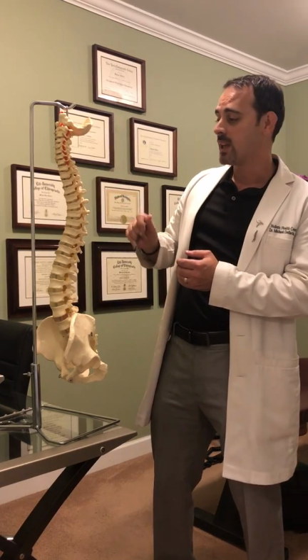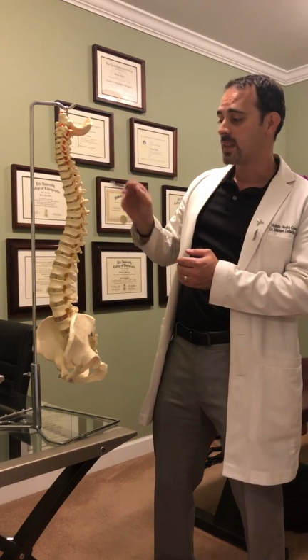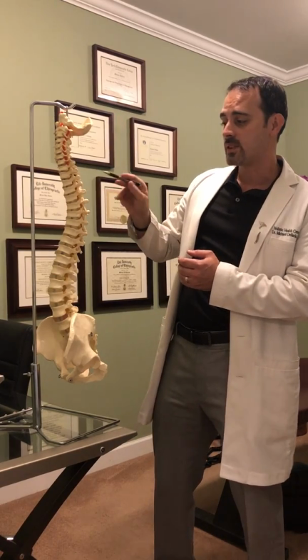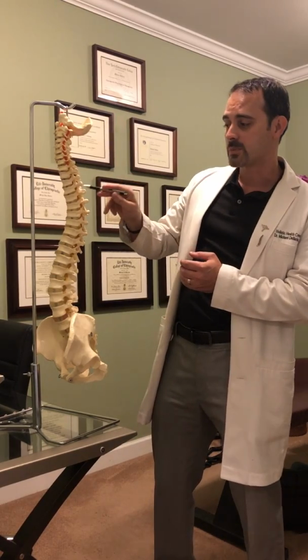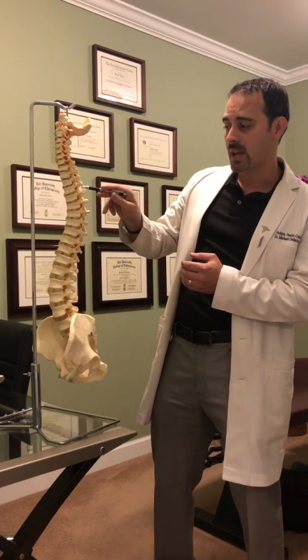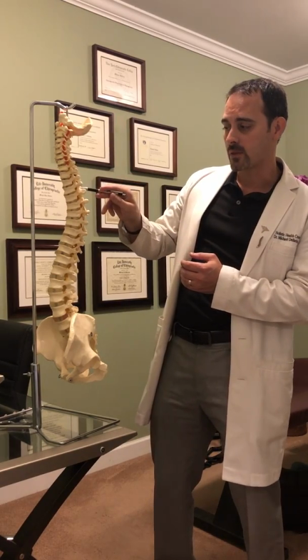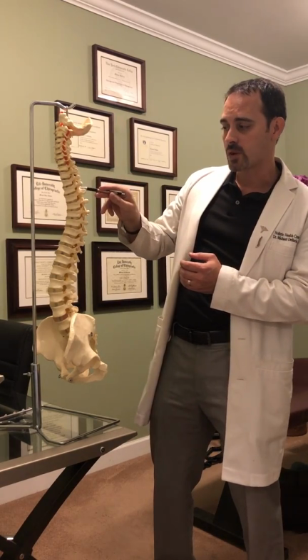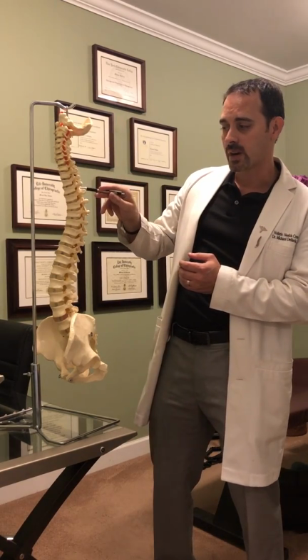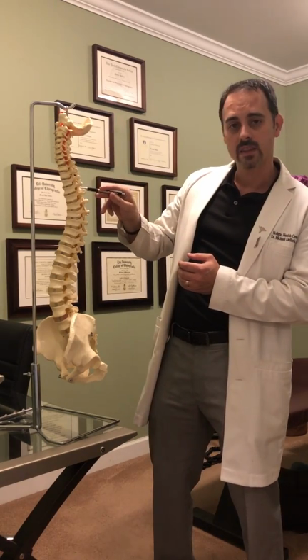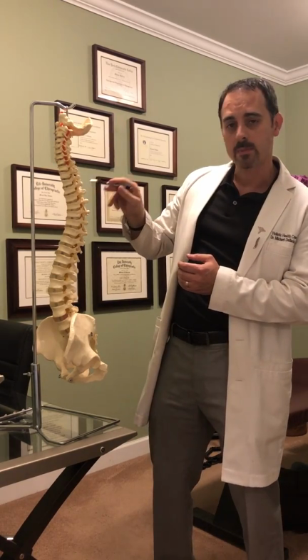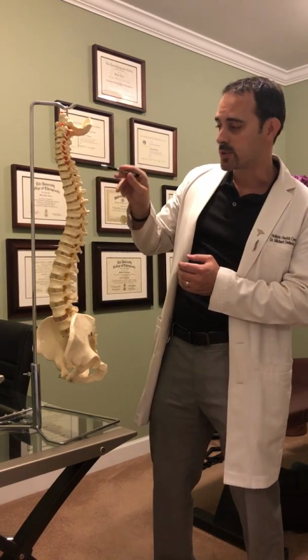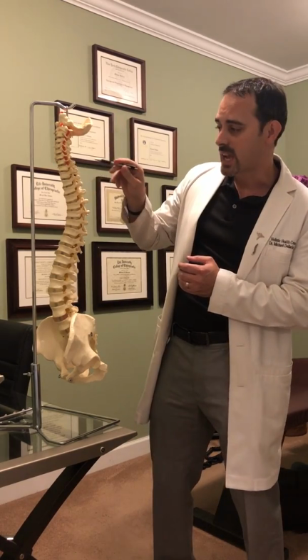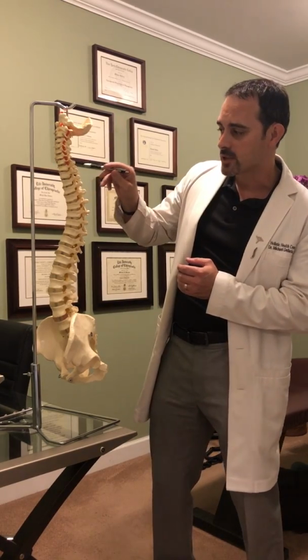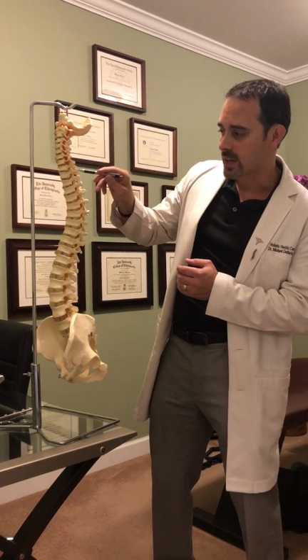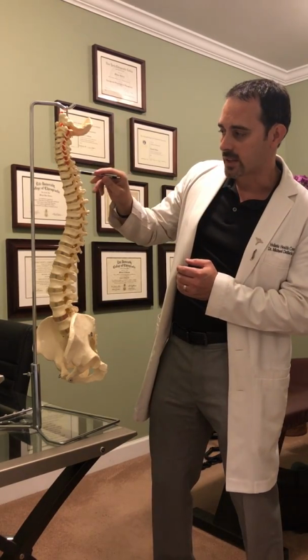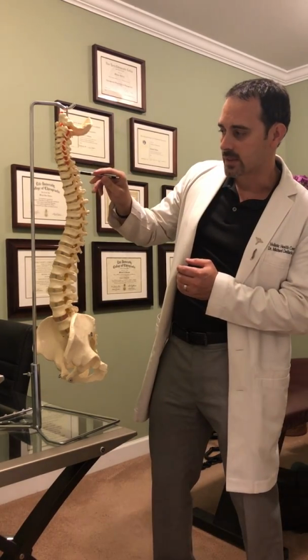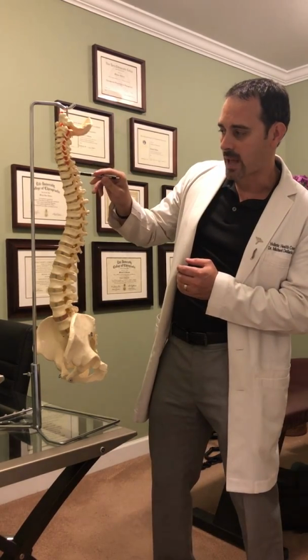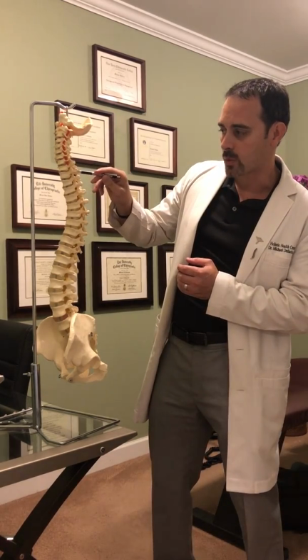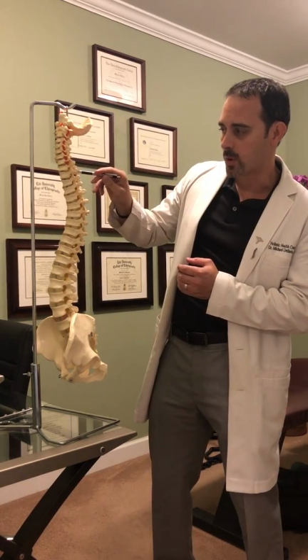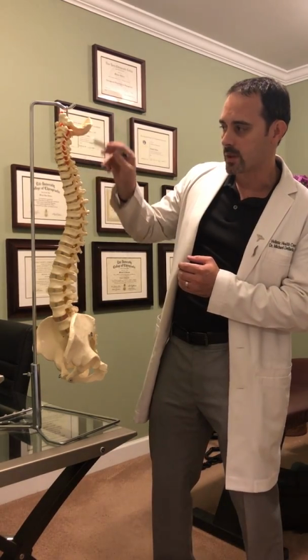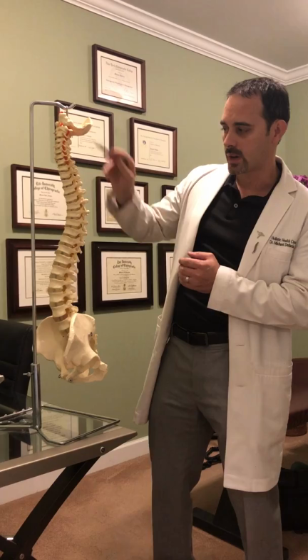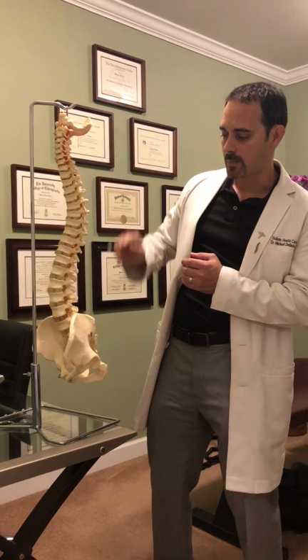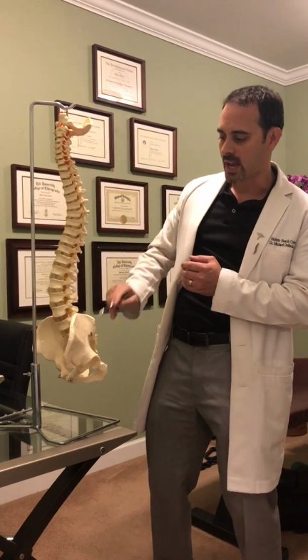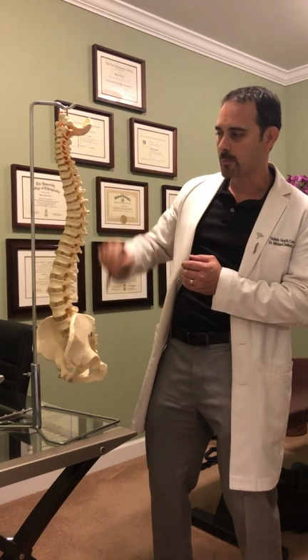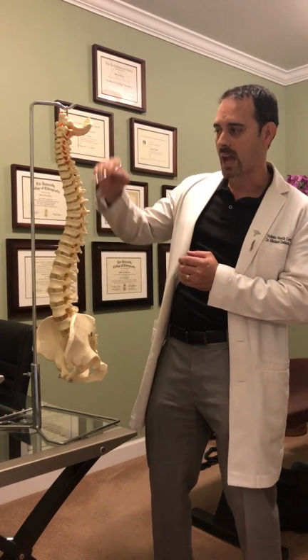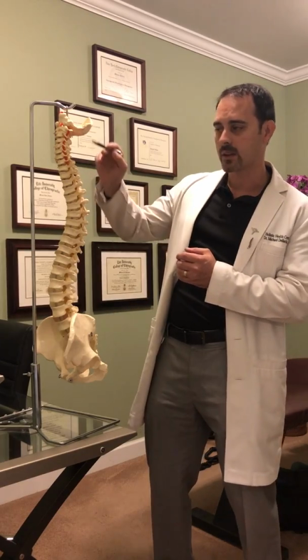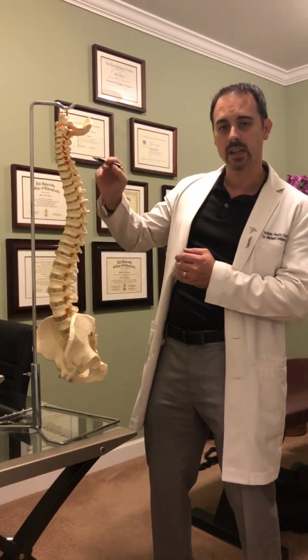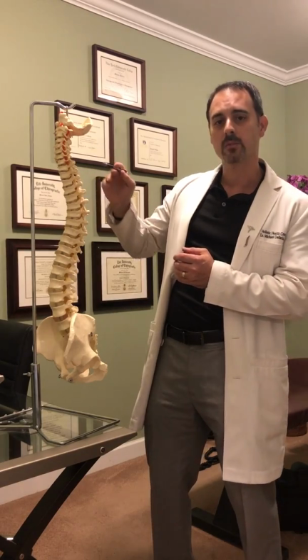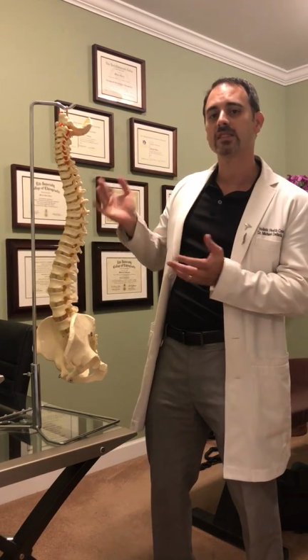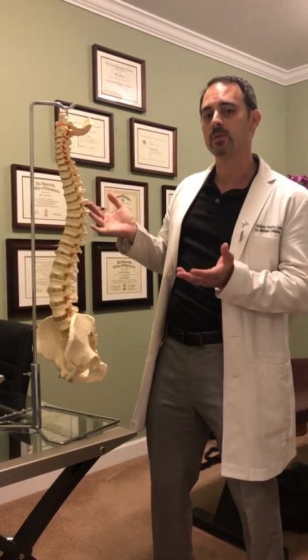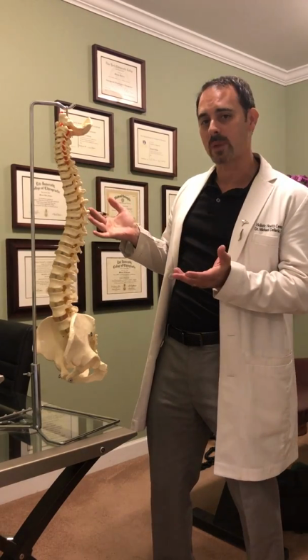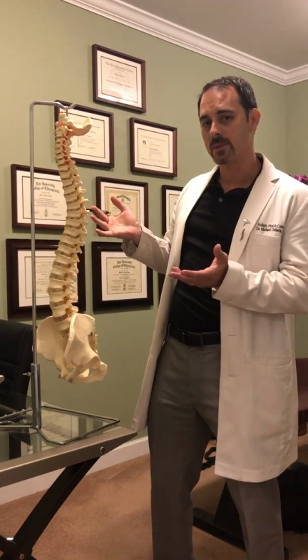These are your spinal vertebrae. They protect your delicate spinal cord. They run up and down your back. That's what makes up your spine.